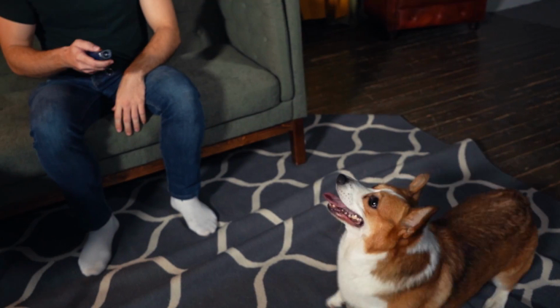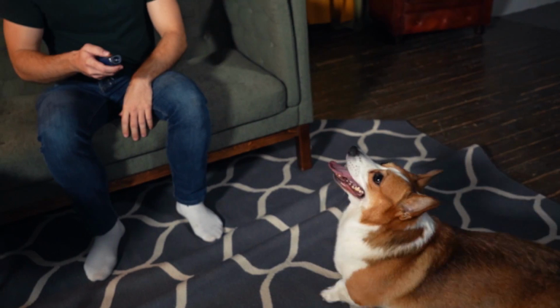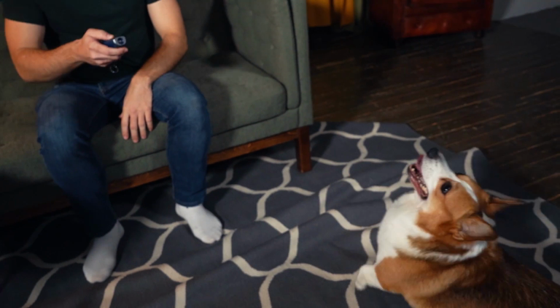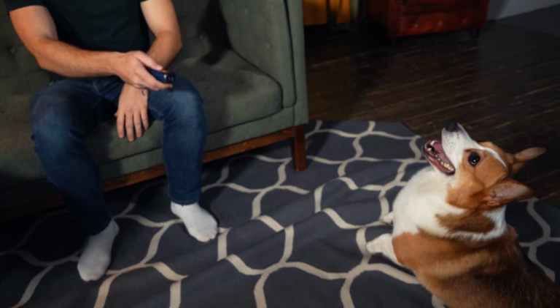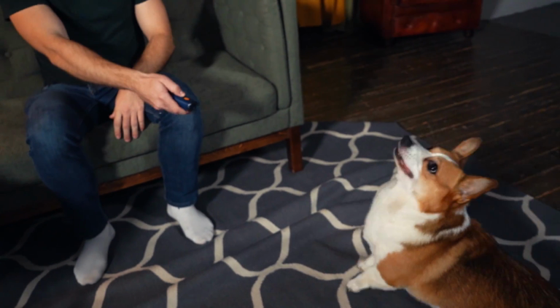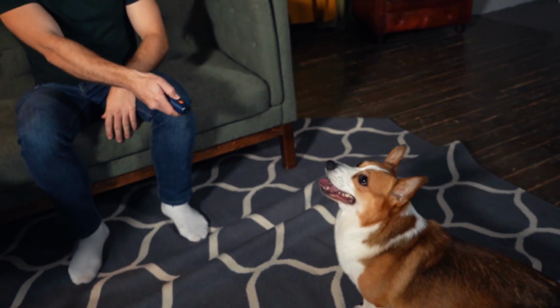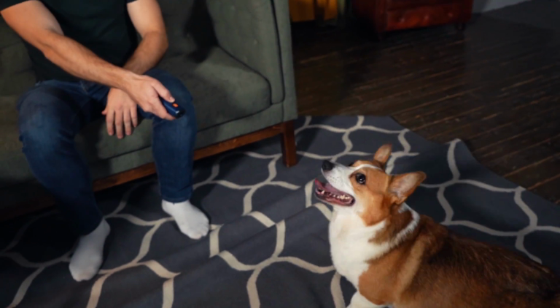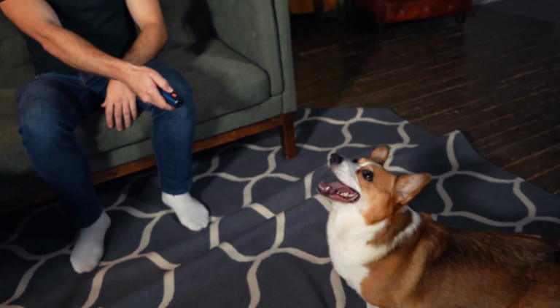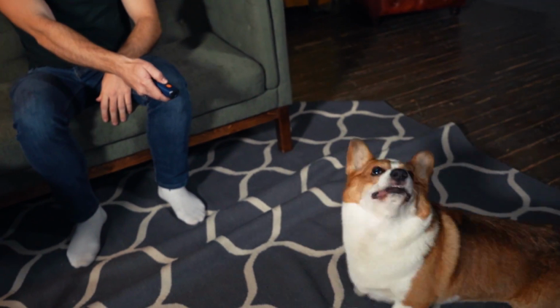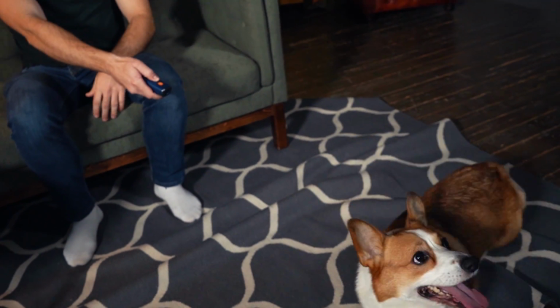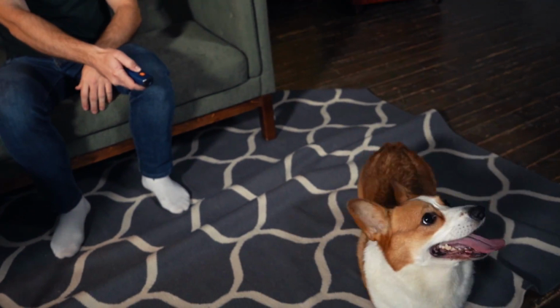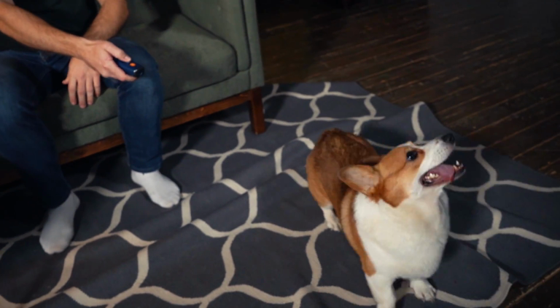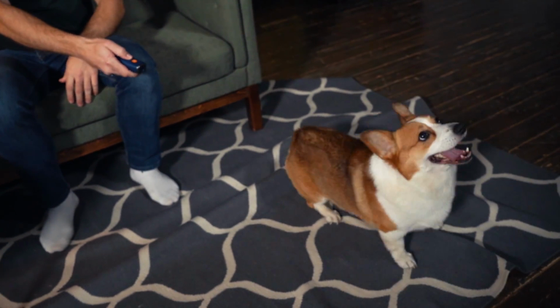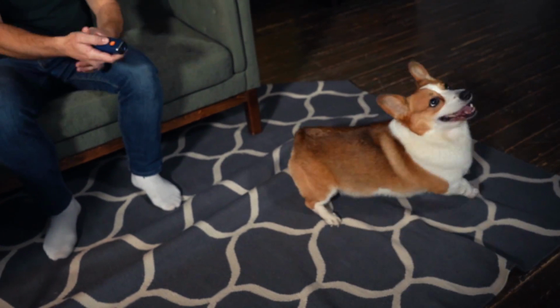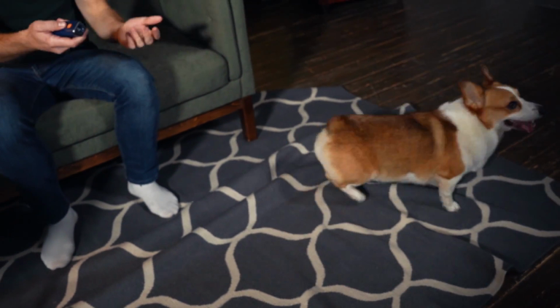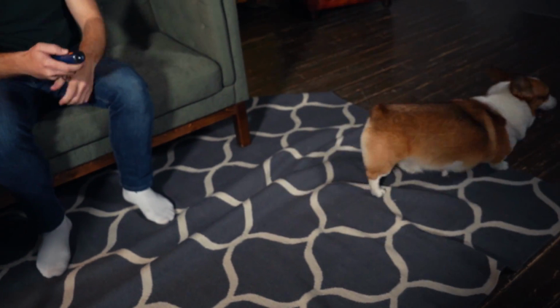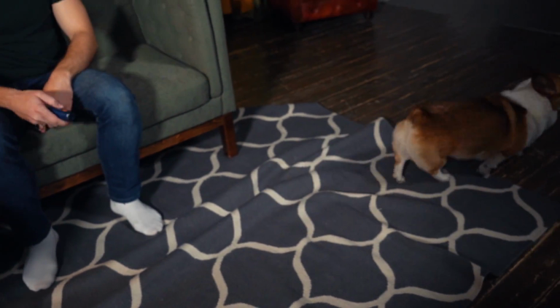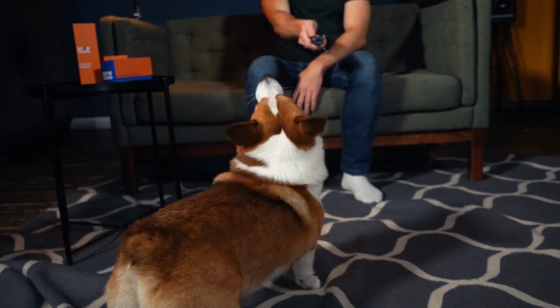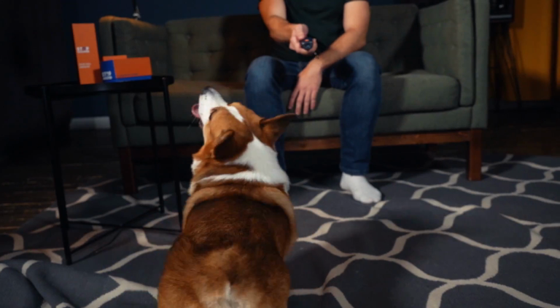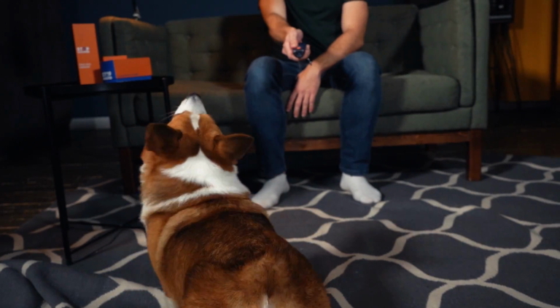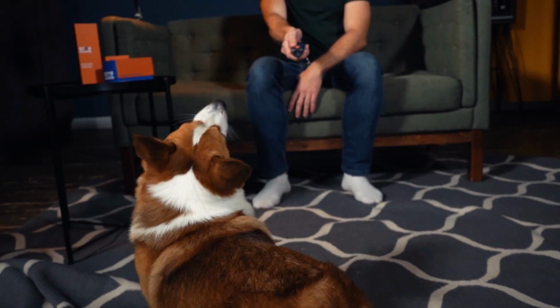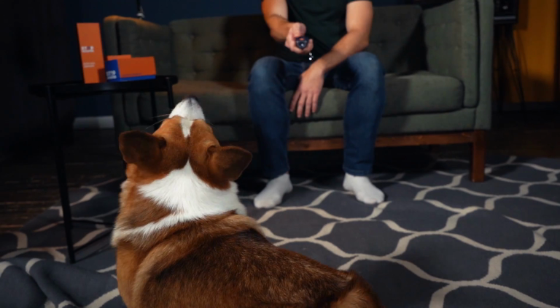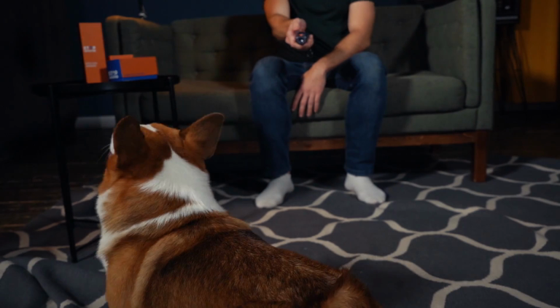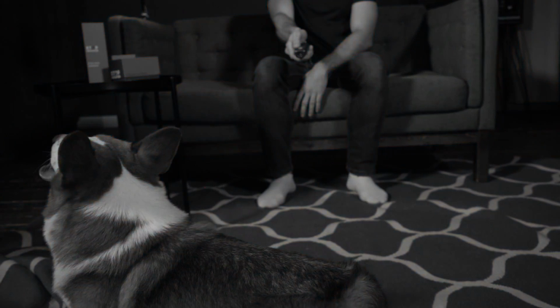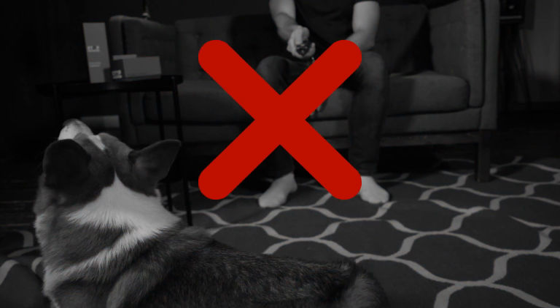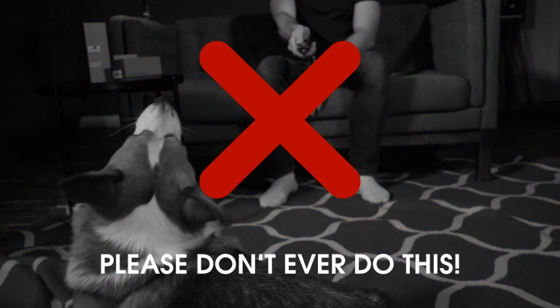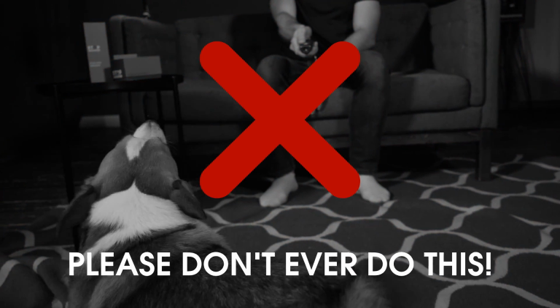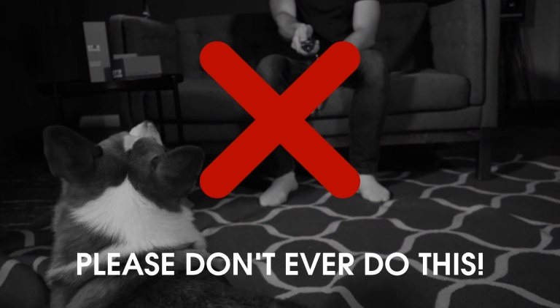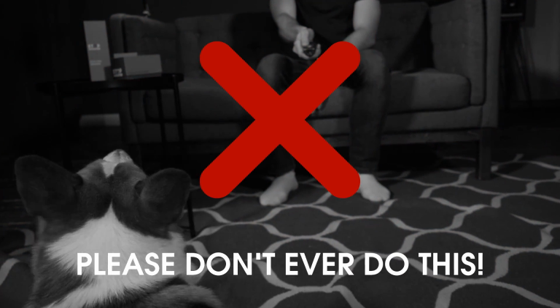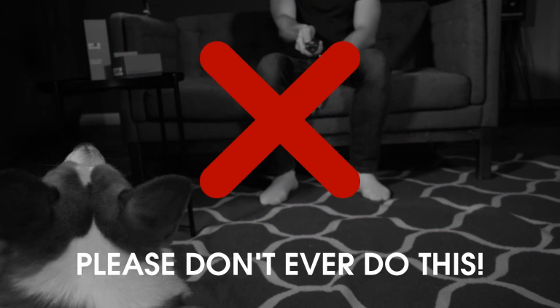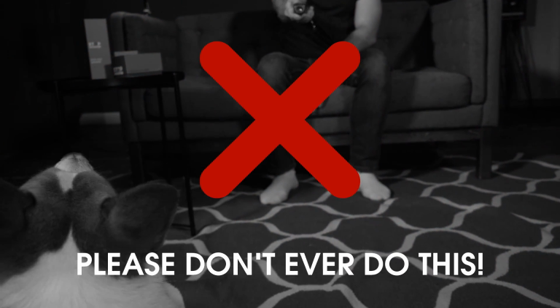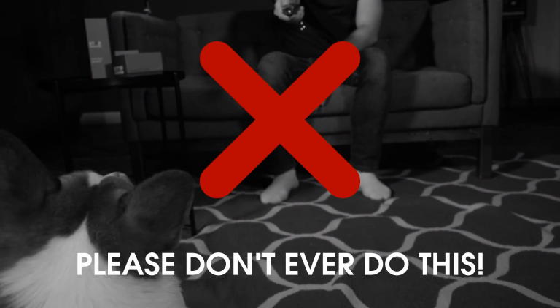Unfortunately, people often don't follow the user manual and make mistakes. They just turn on the device, press the button, and wait for results. Please don't do this.